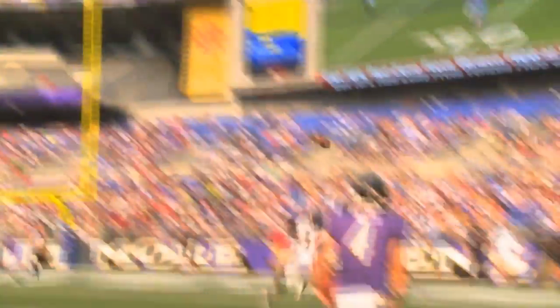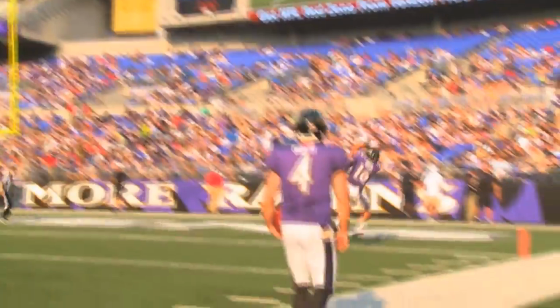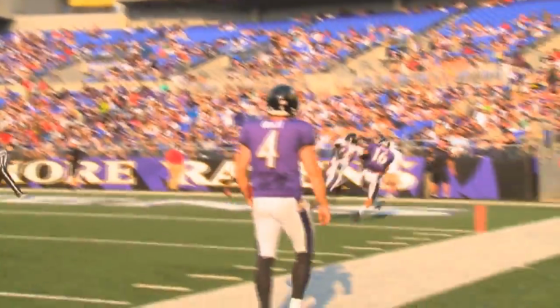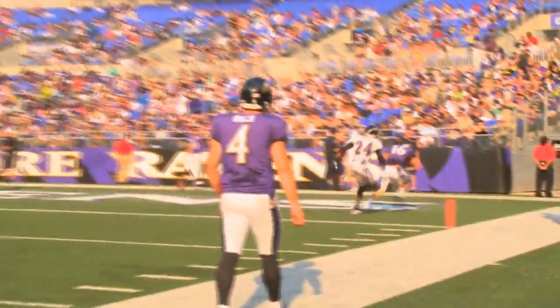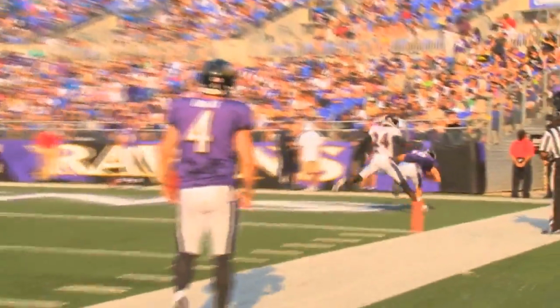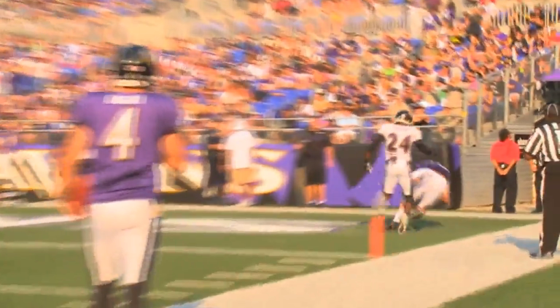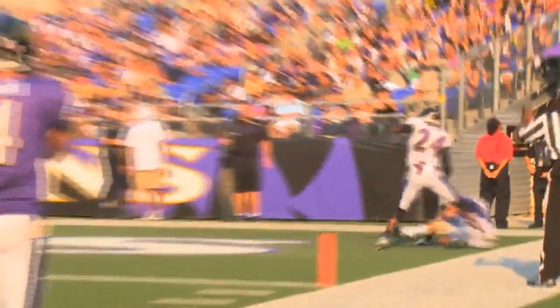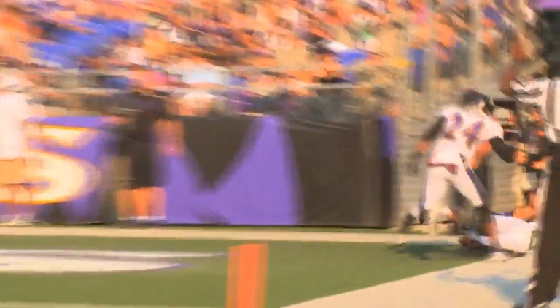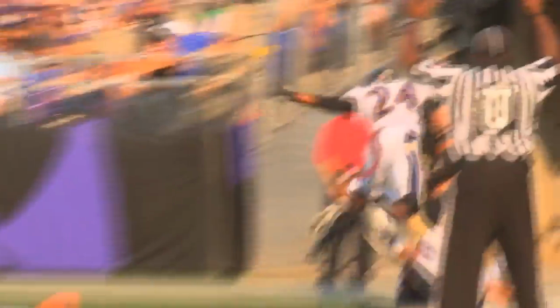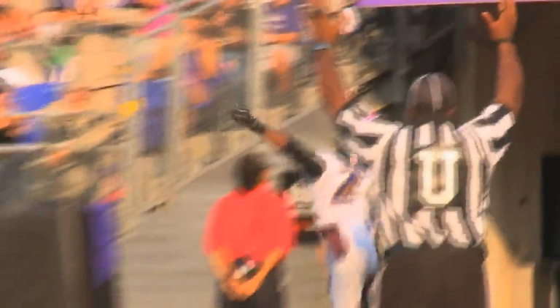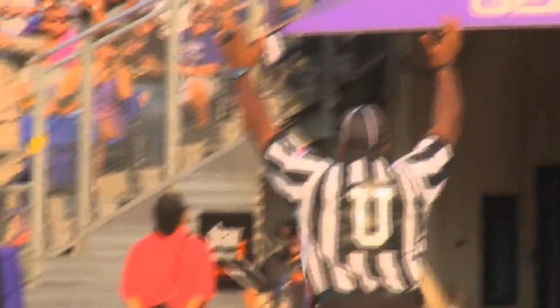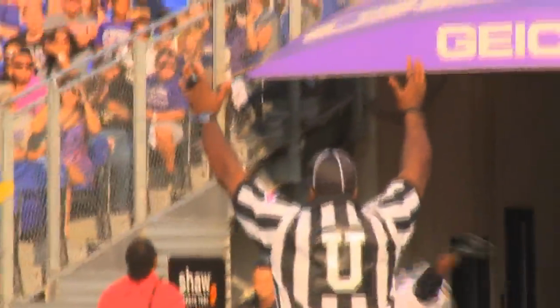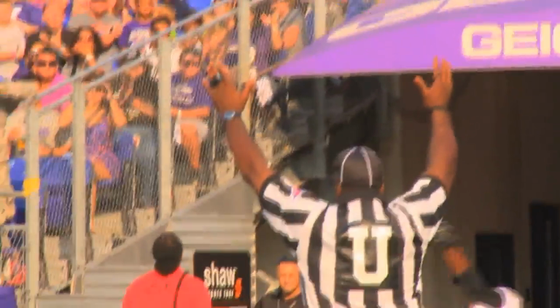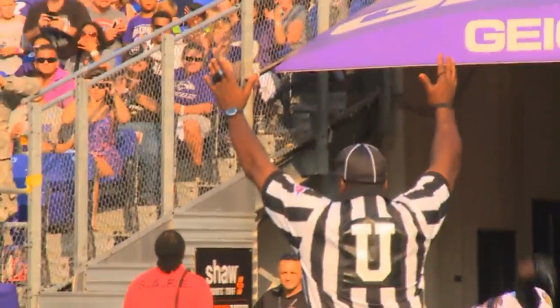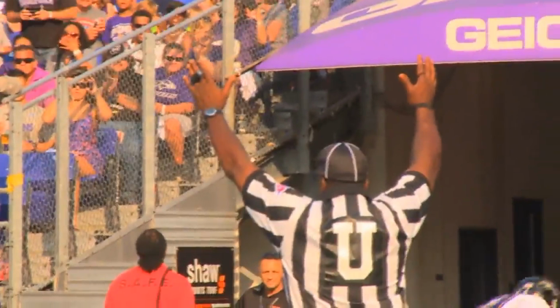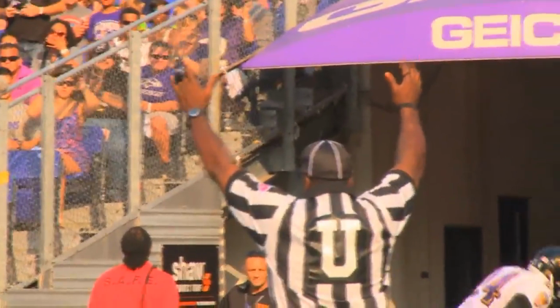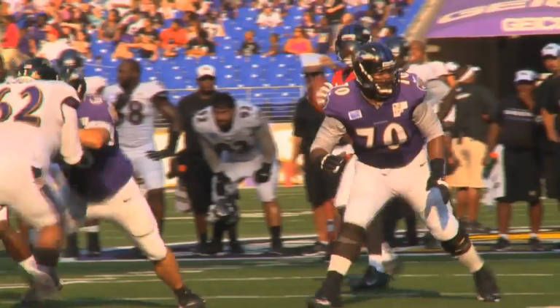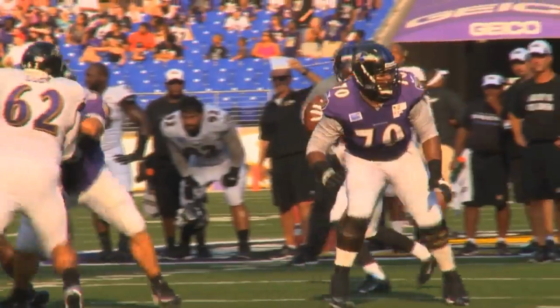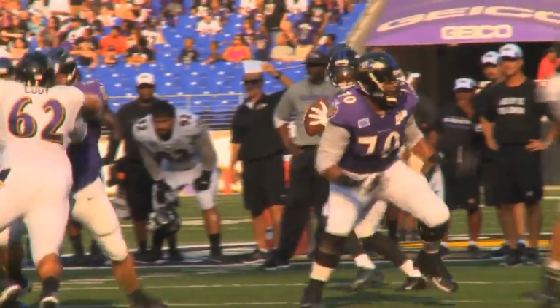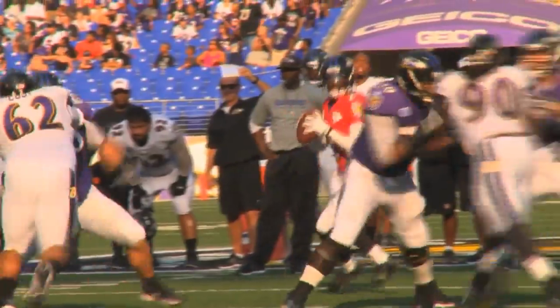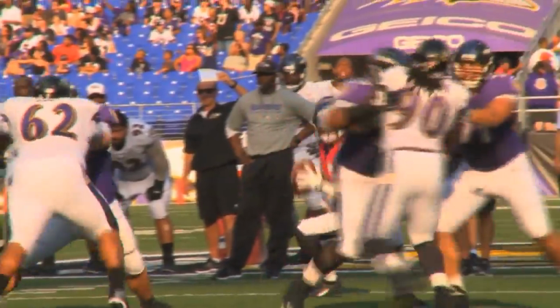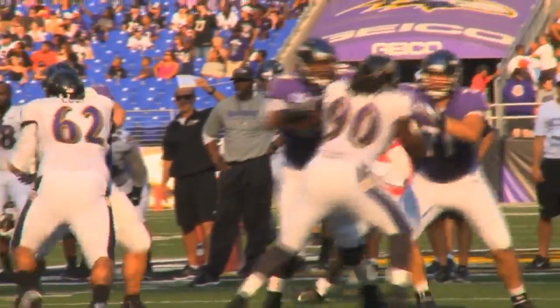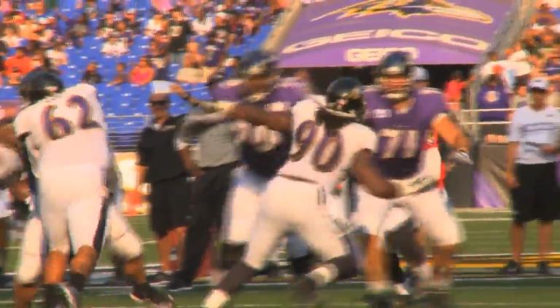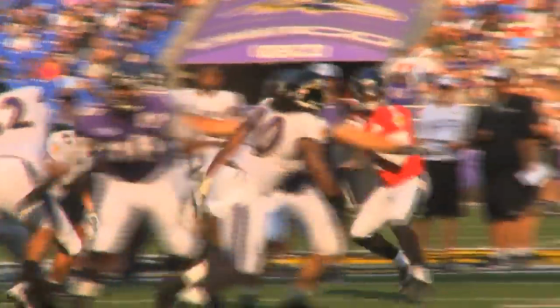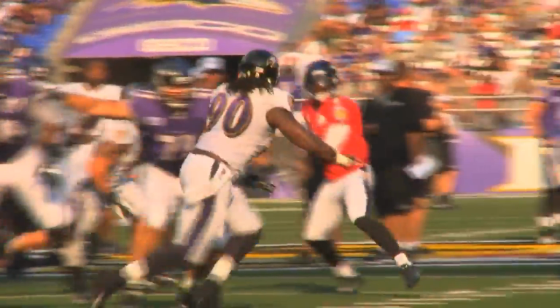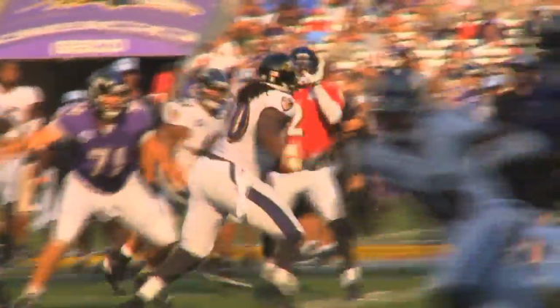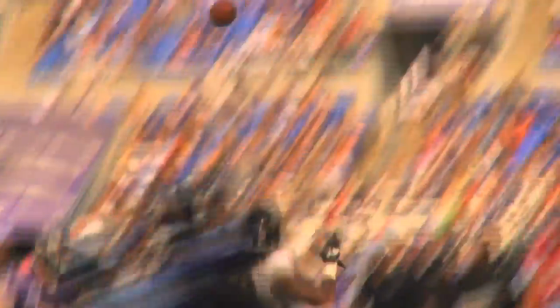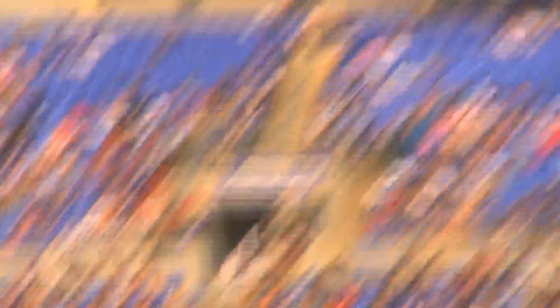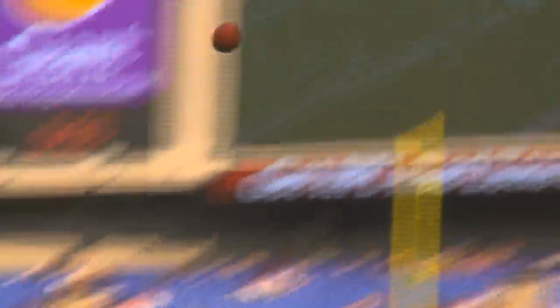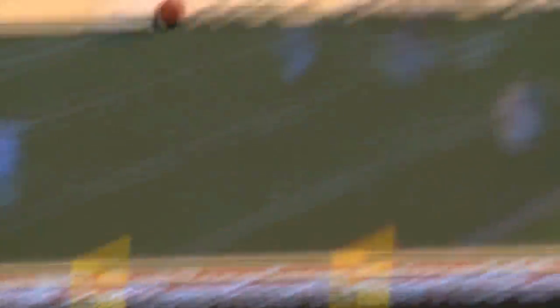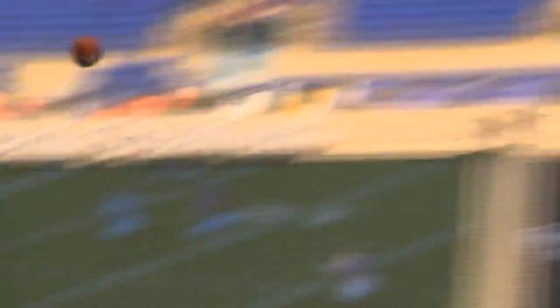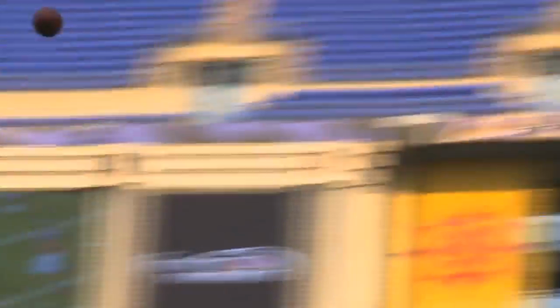Reed would make another big play later in the day as he pulled in a tough touchdown catch in traffic, this time on a pass from Tyrod Taylor.